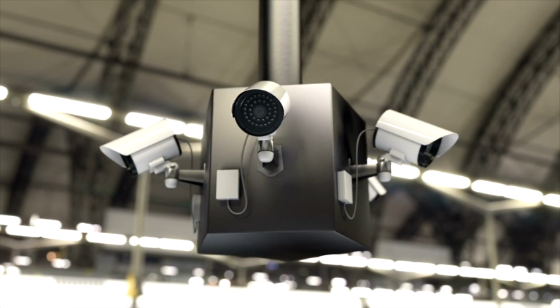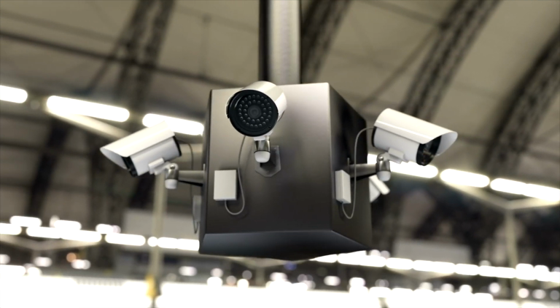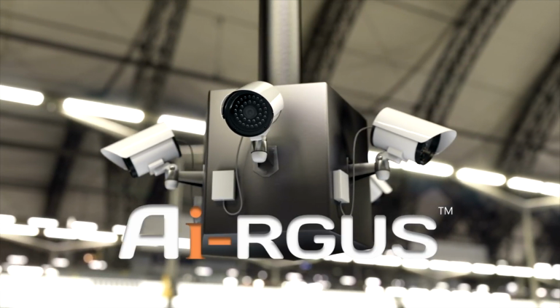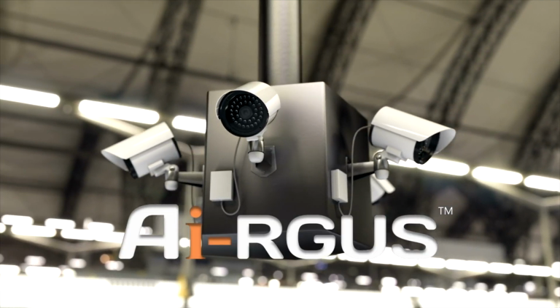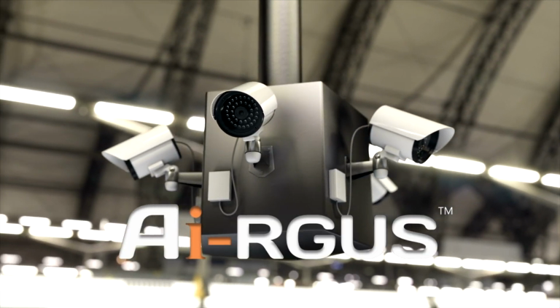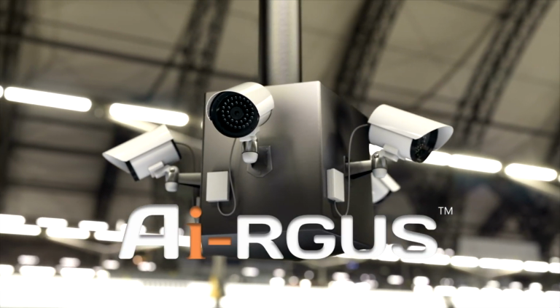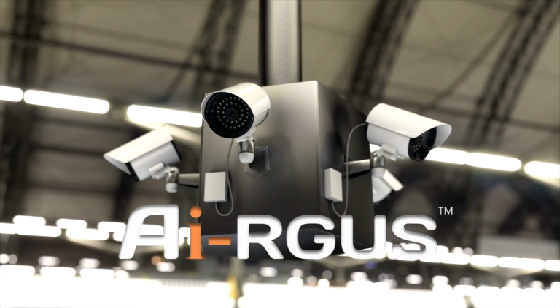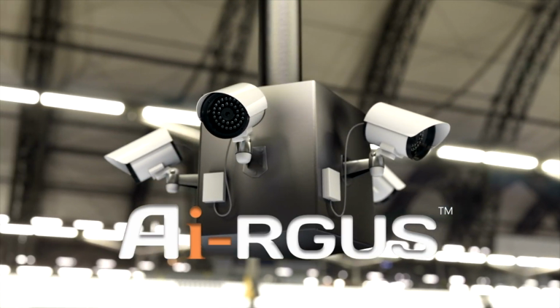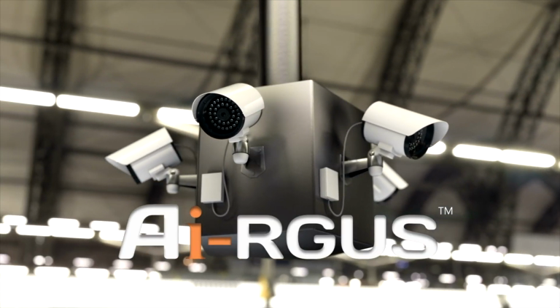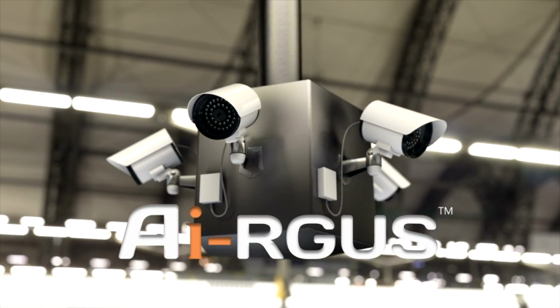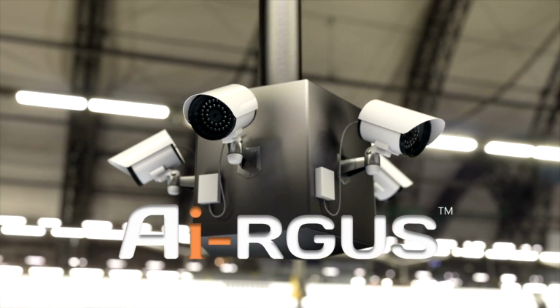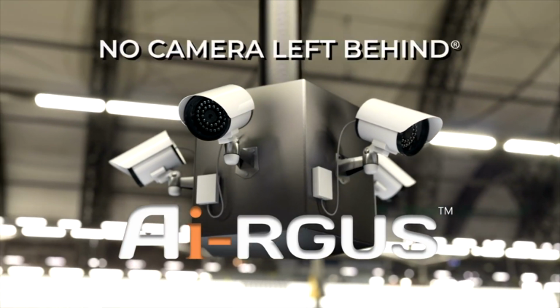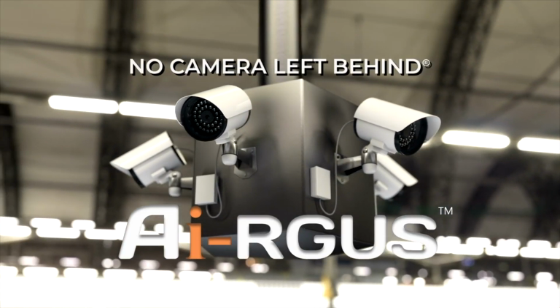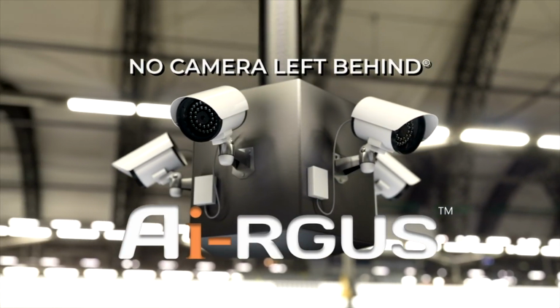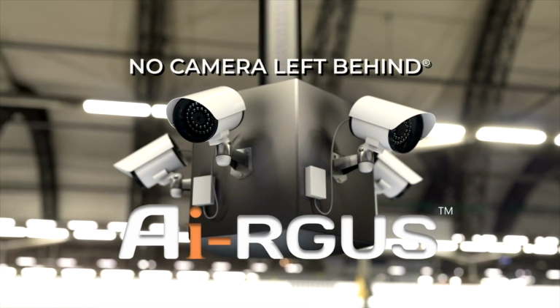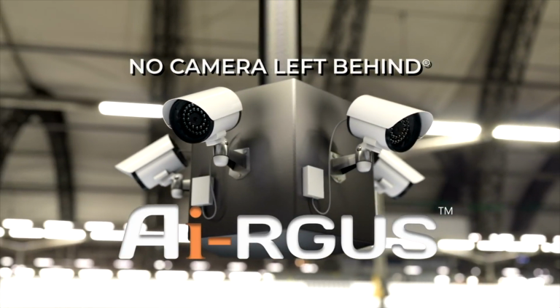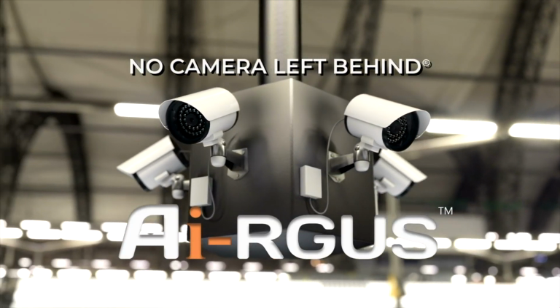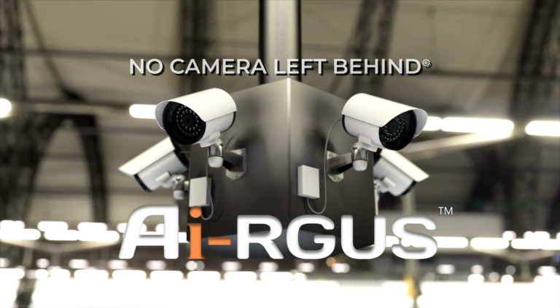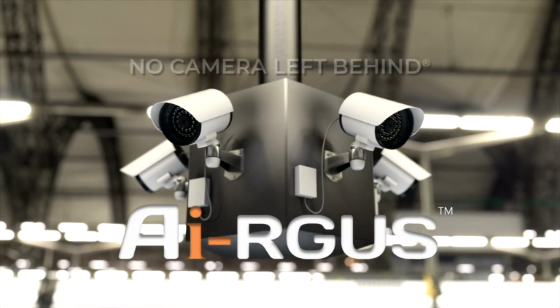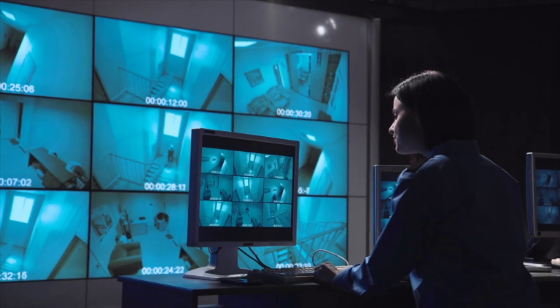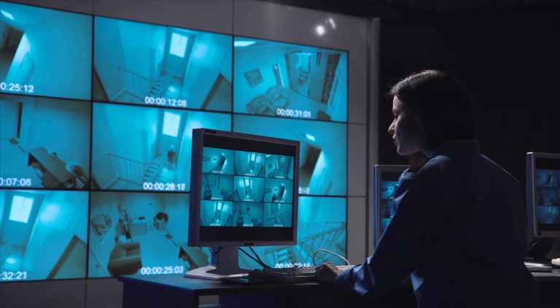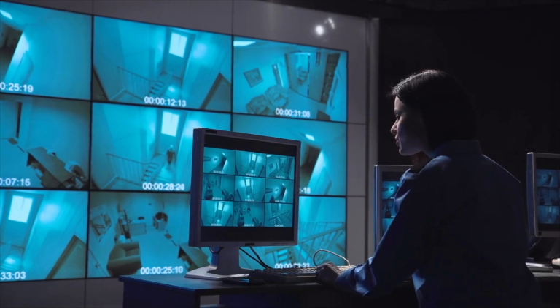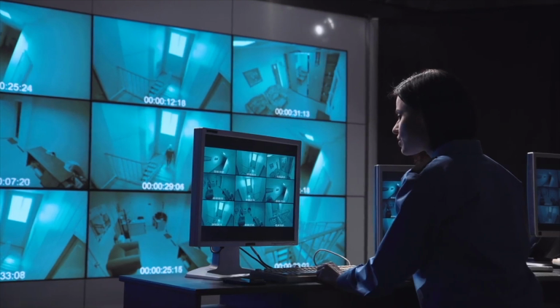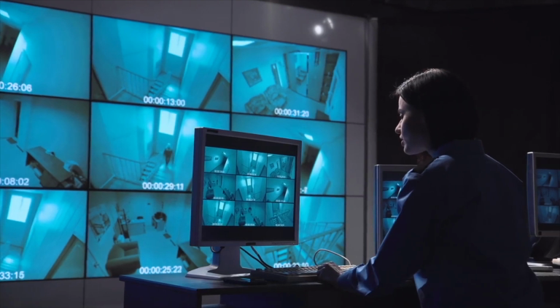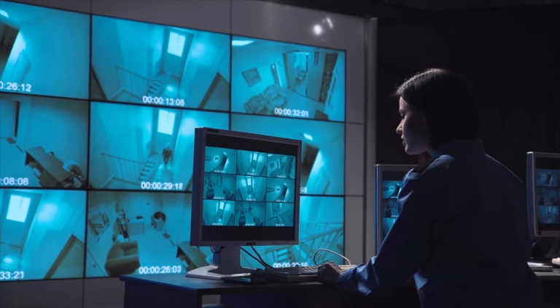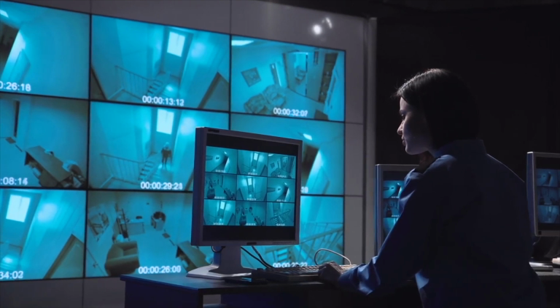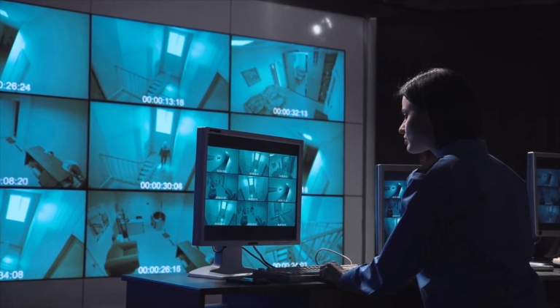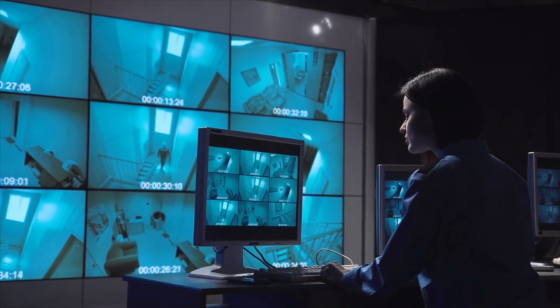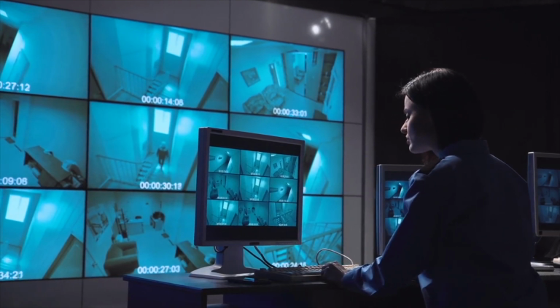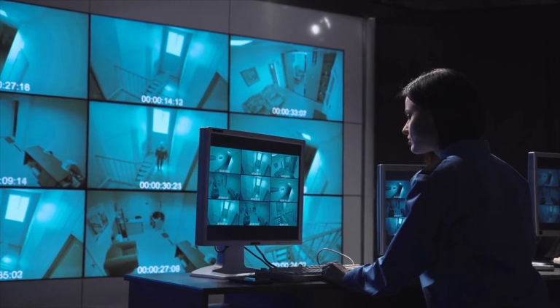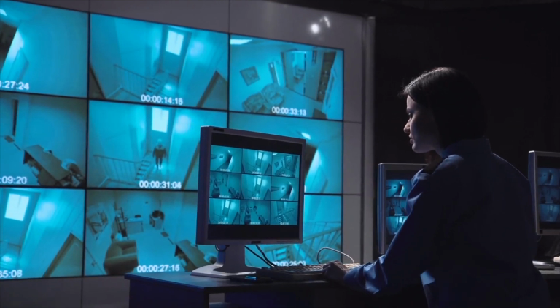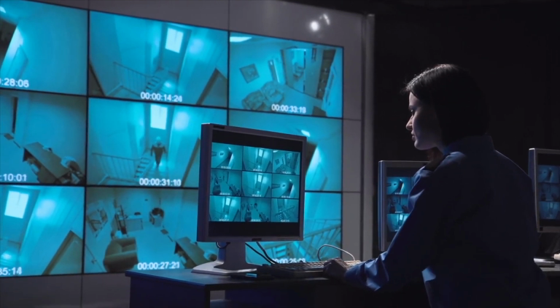With Argus, no camera is left behind. When you depend on your cameras, you need to be sure they are 100% working.